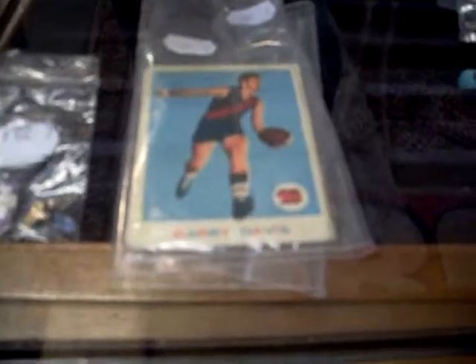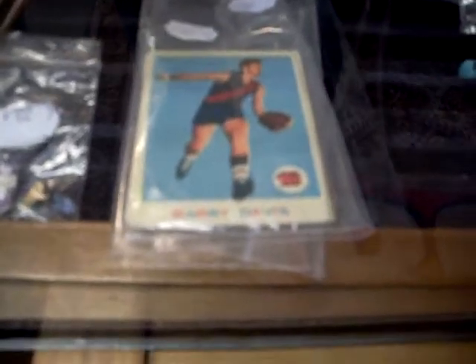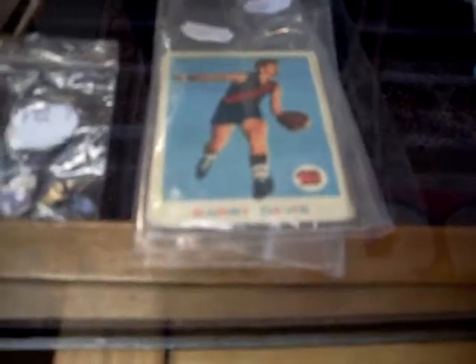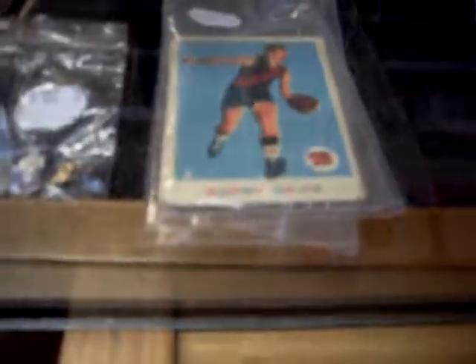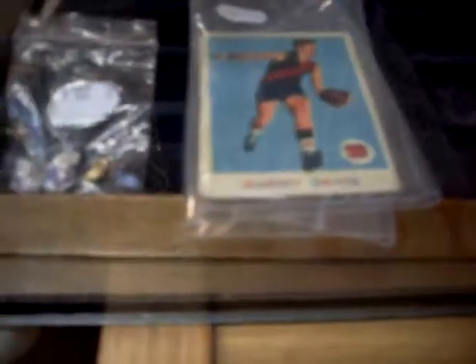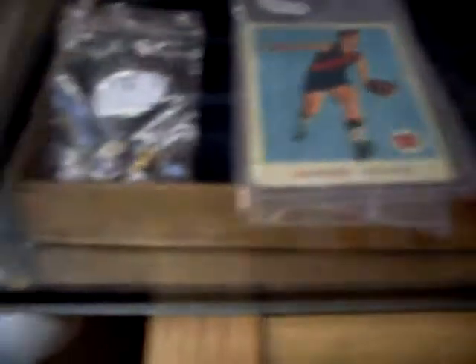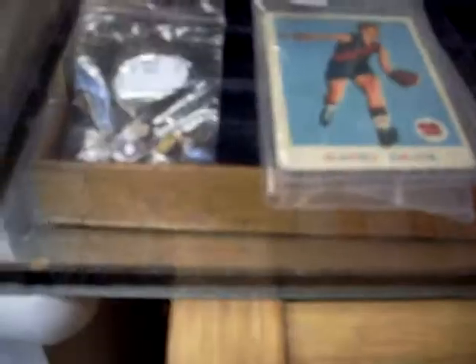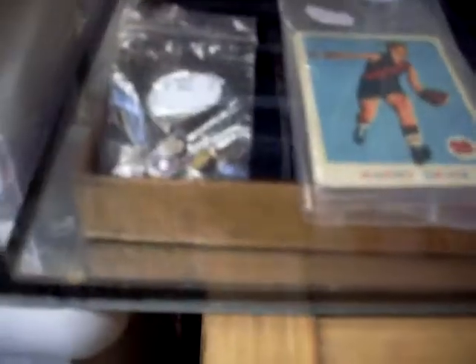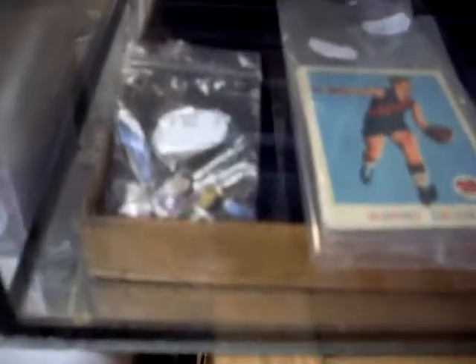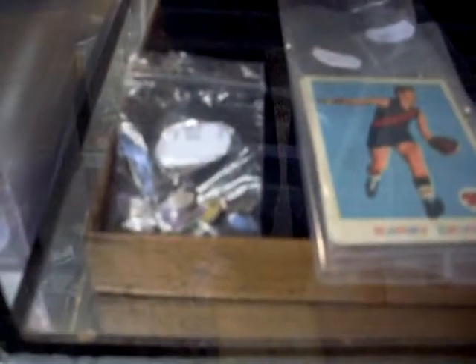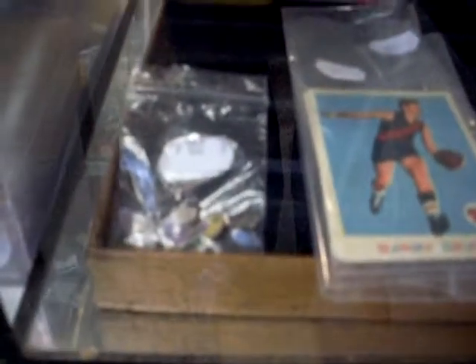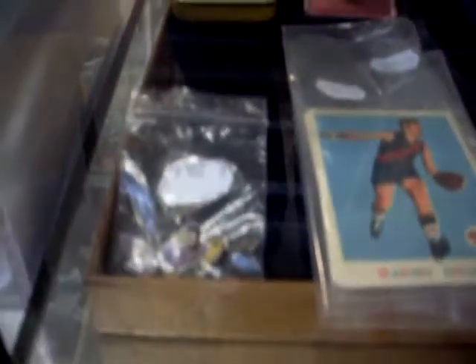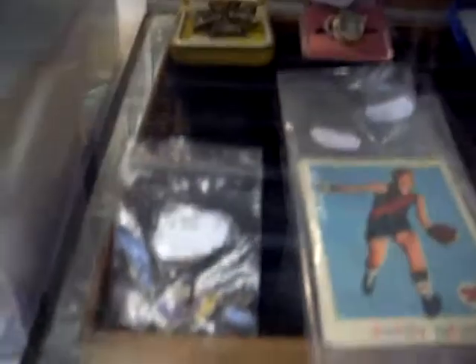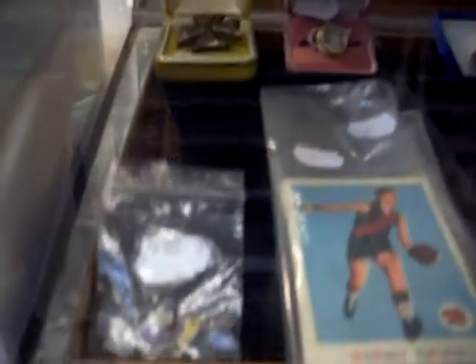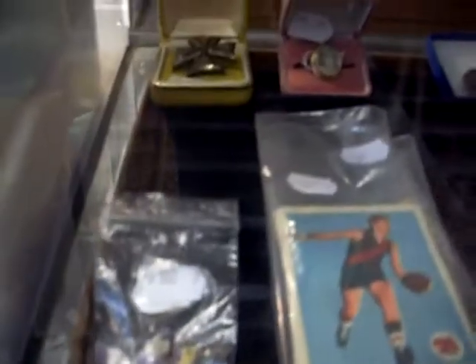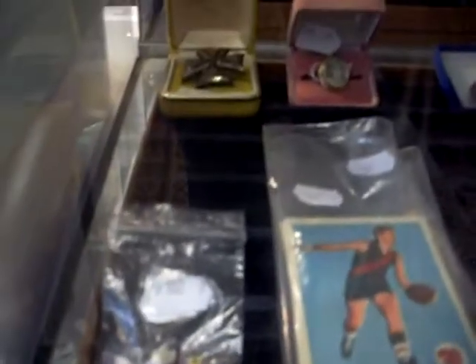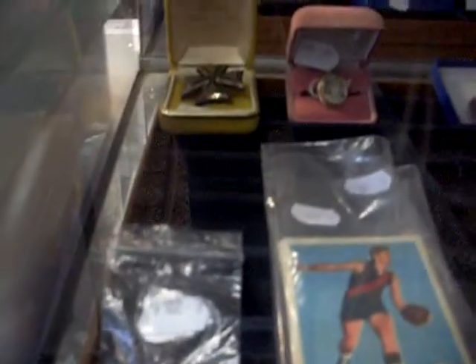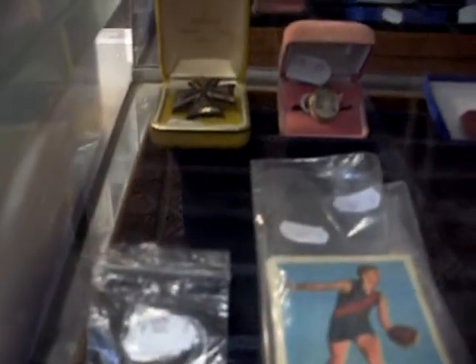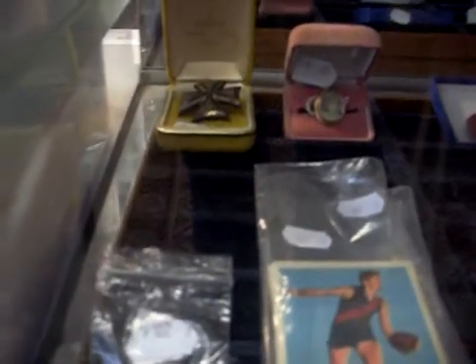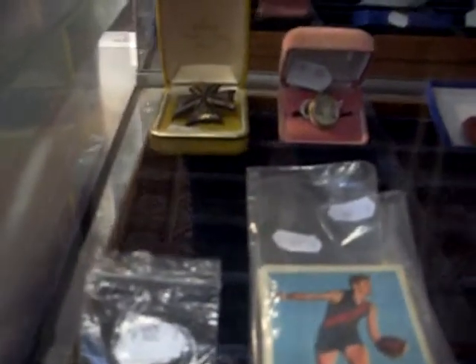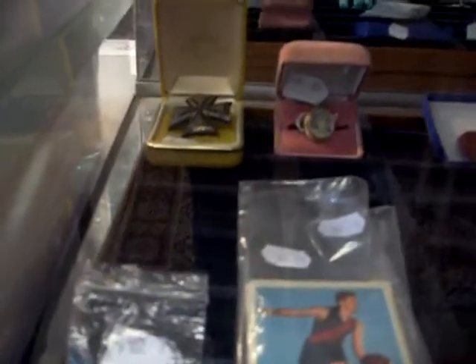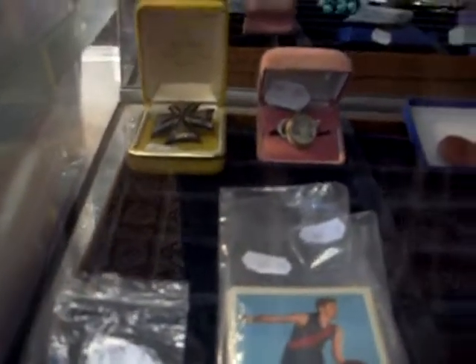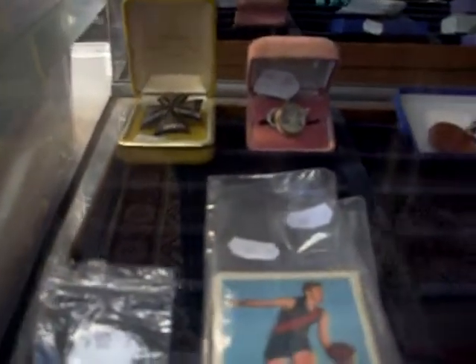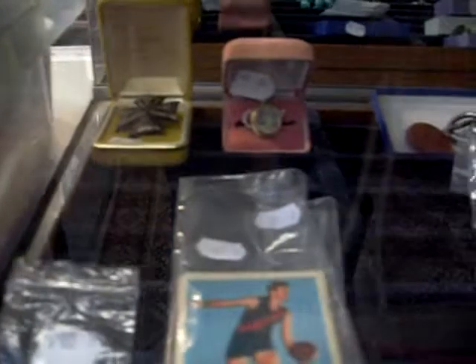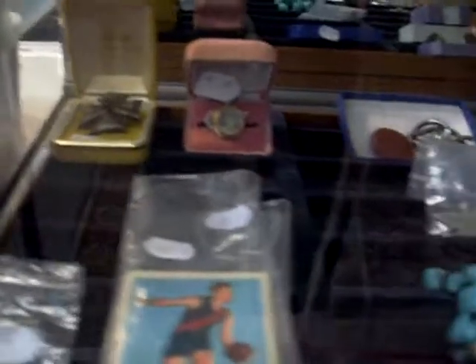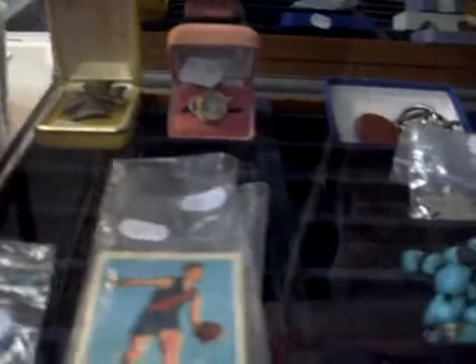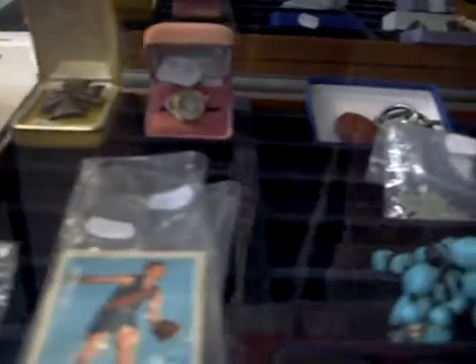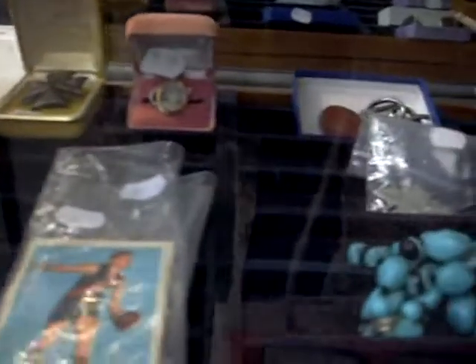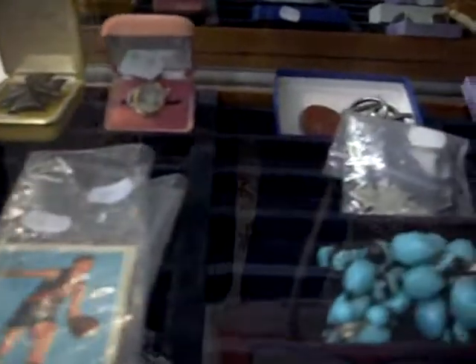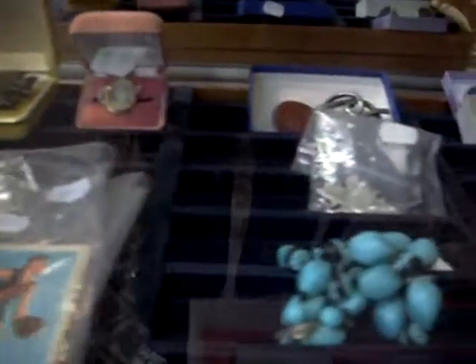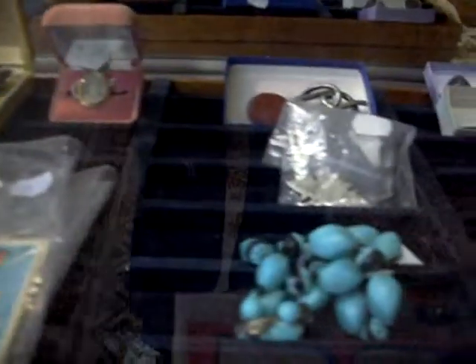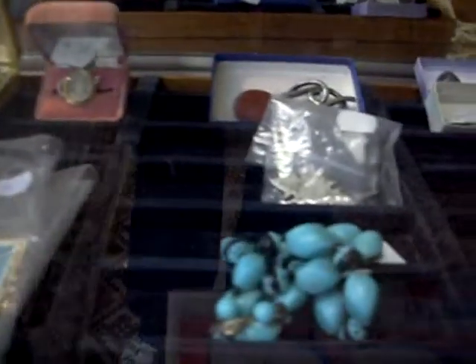Howdy cowdies, it's that time of the week again — weekly walkabout. Got heaps of cool stuff, been busy again this week.